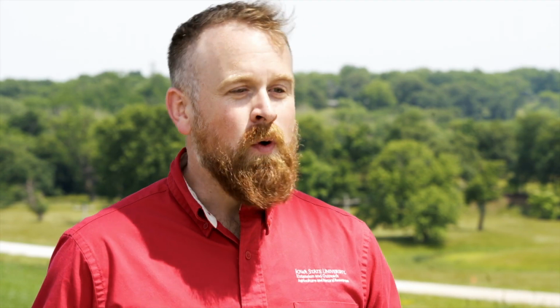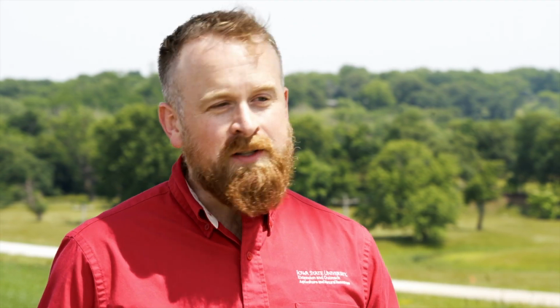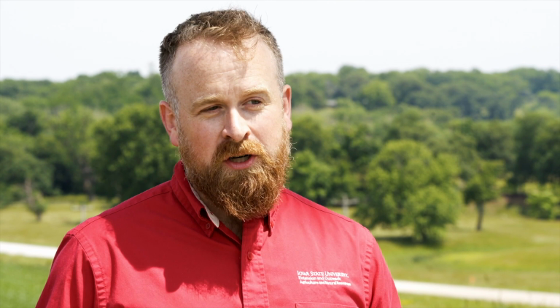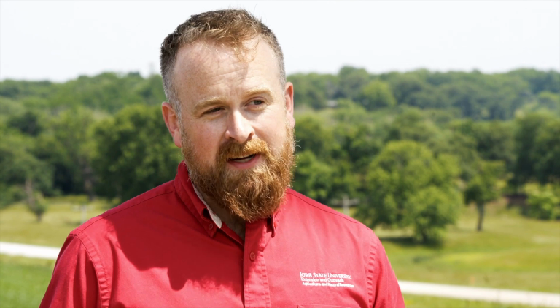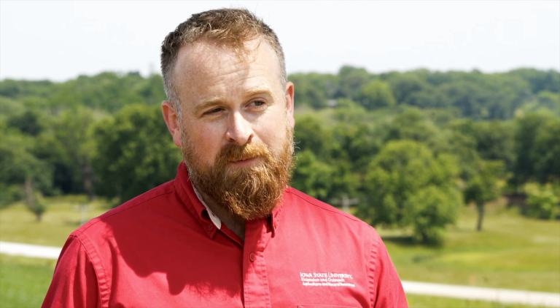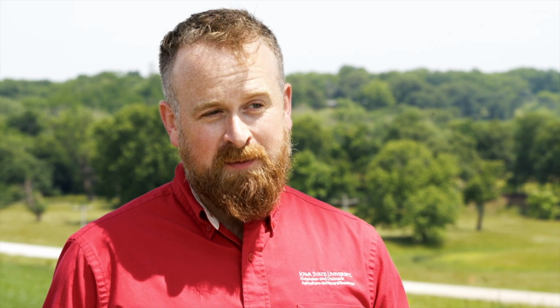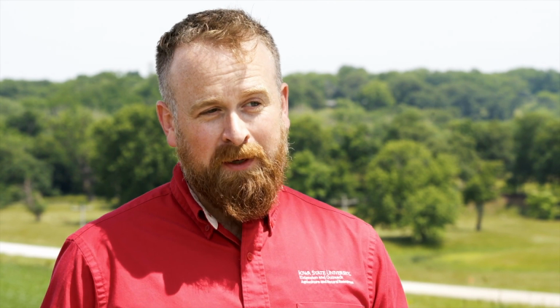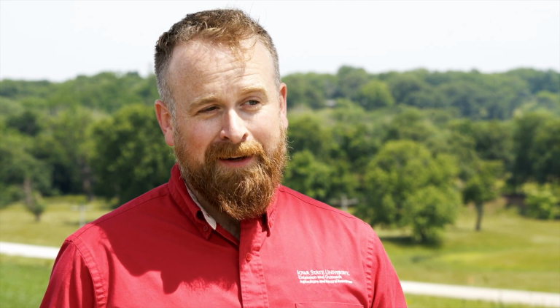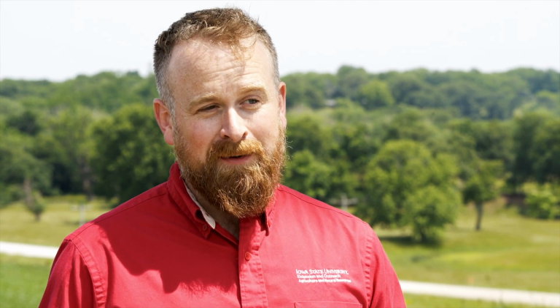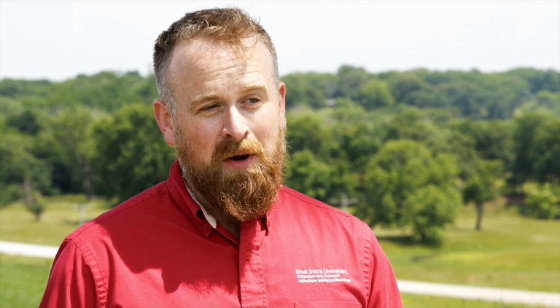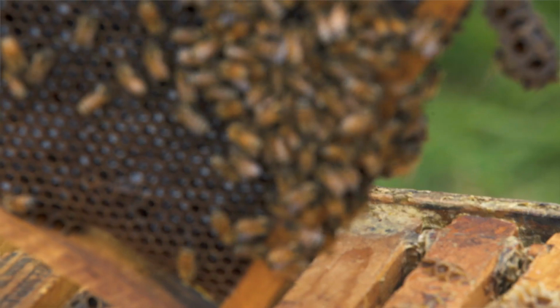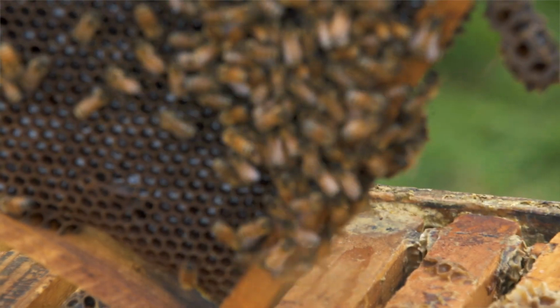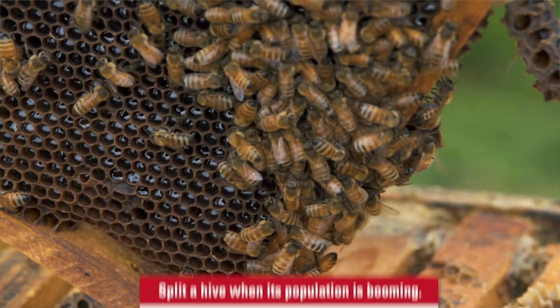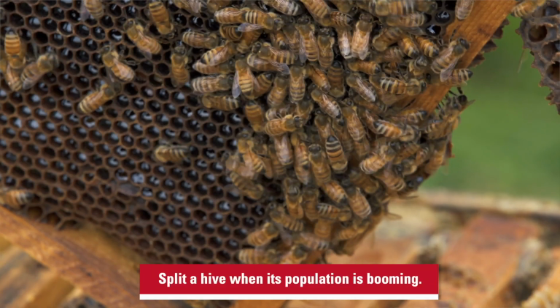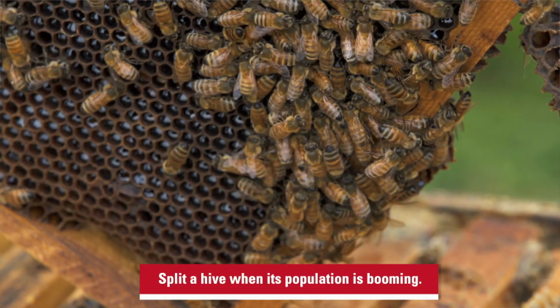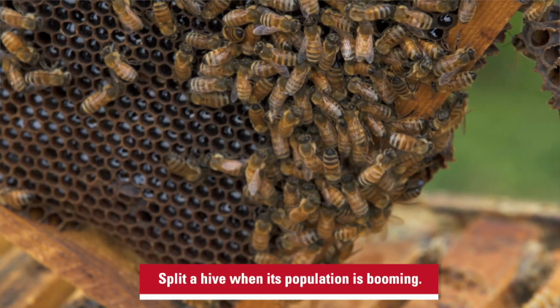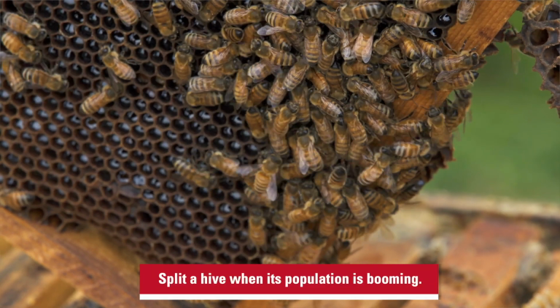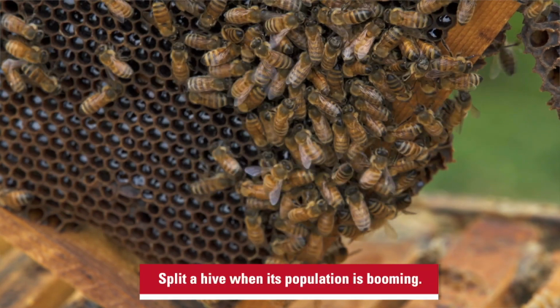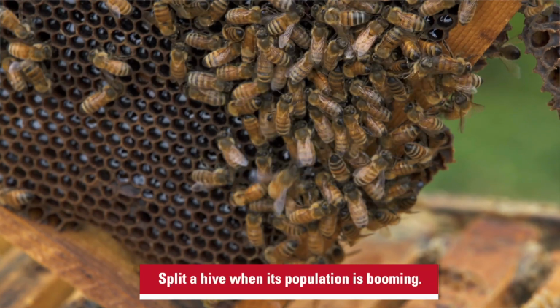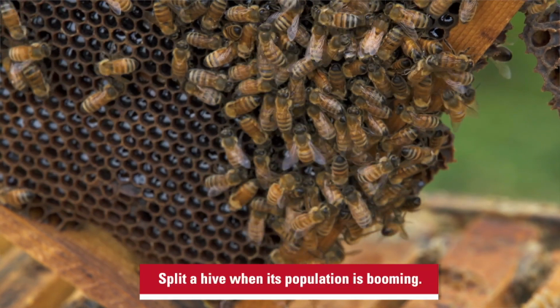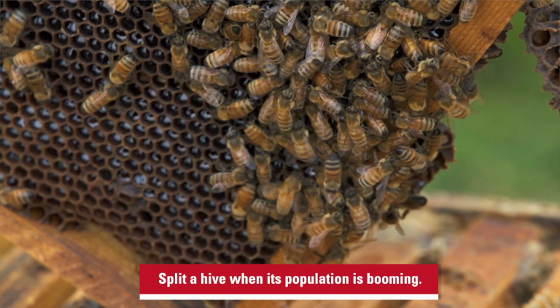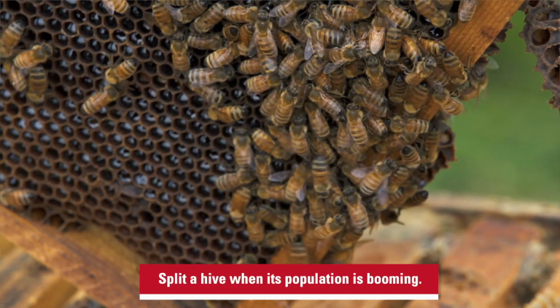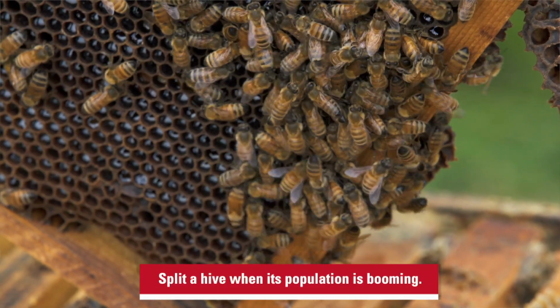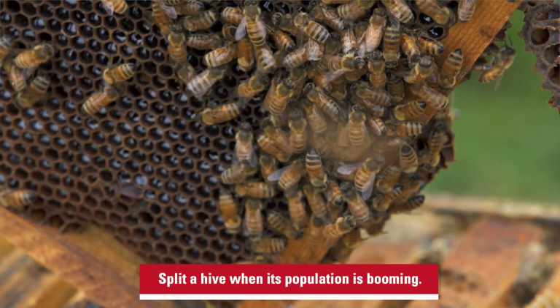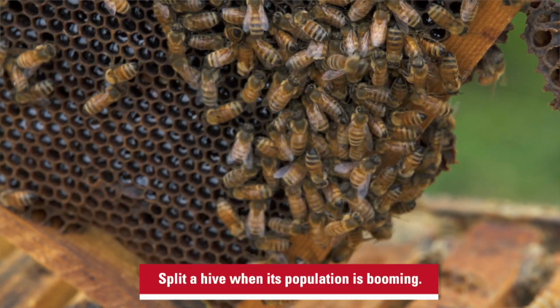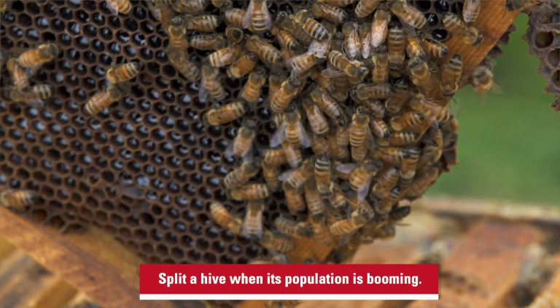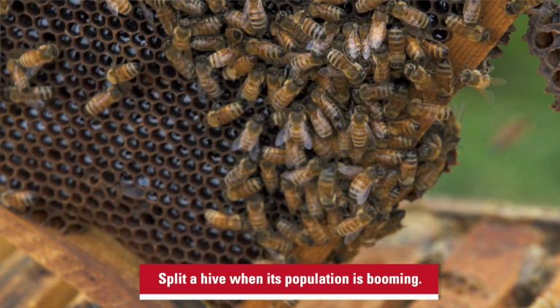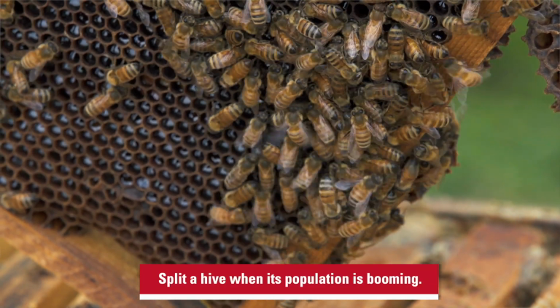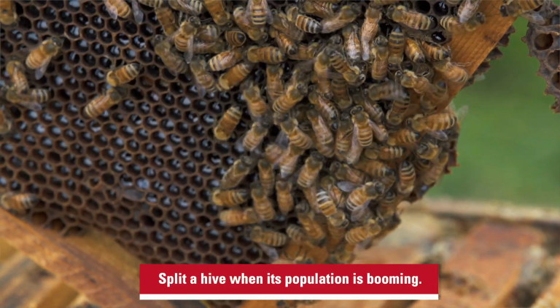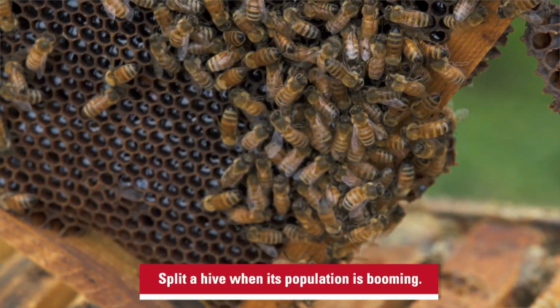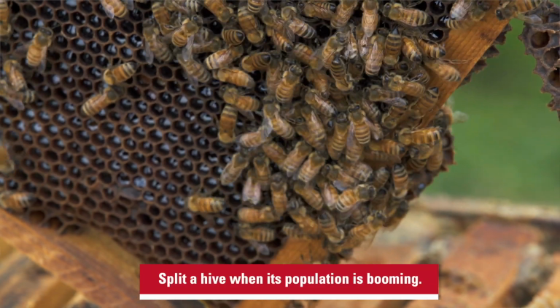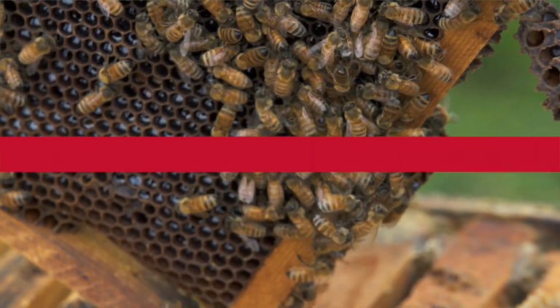When is a good time to split? A beekeeper is going to want to split a hive when that population is really booming.